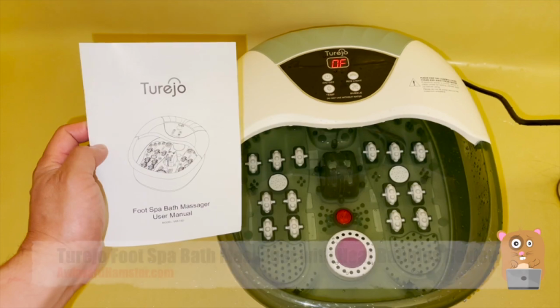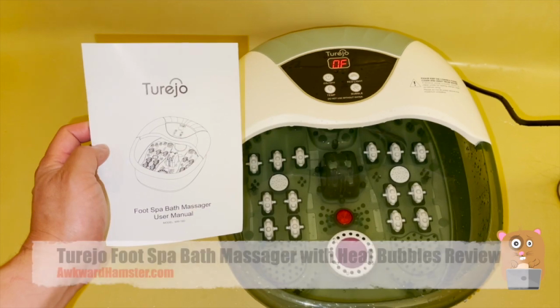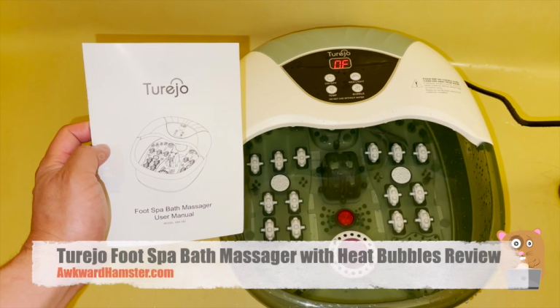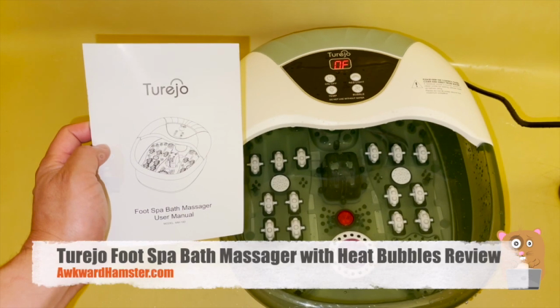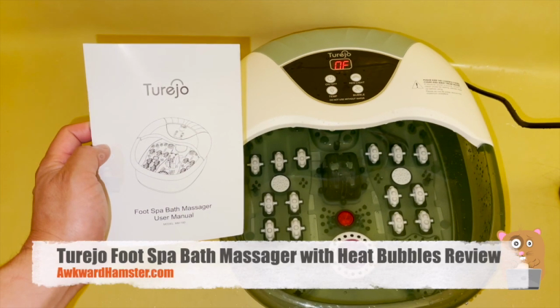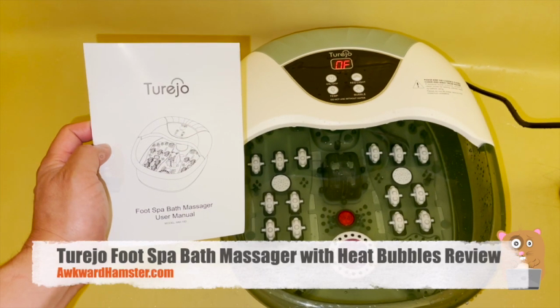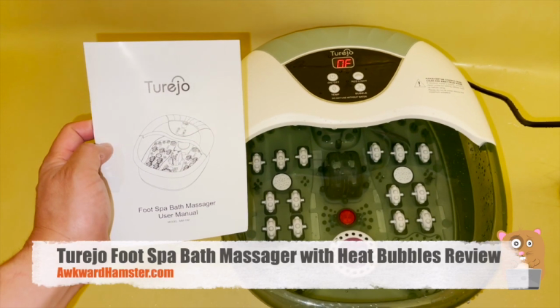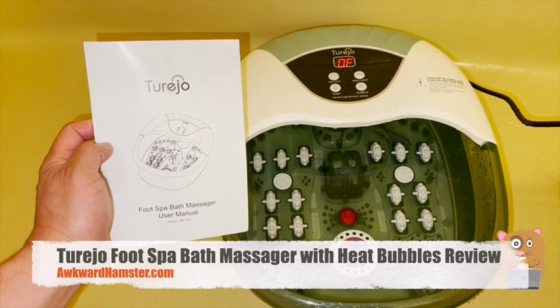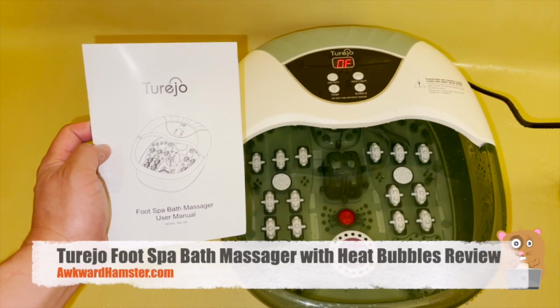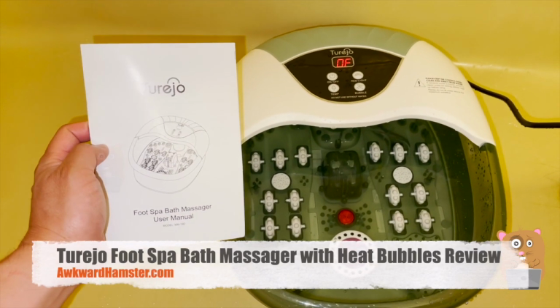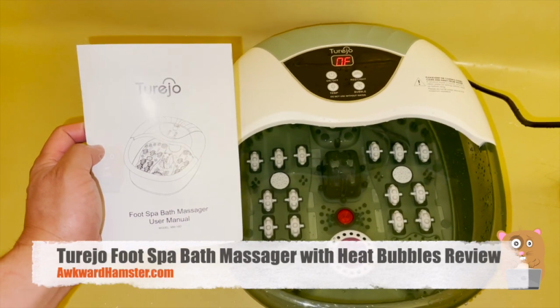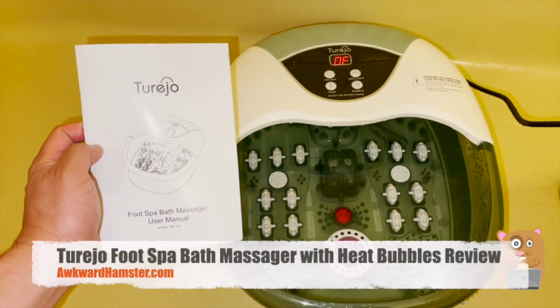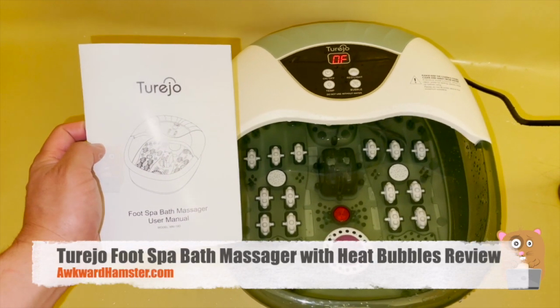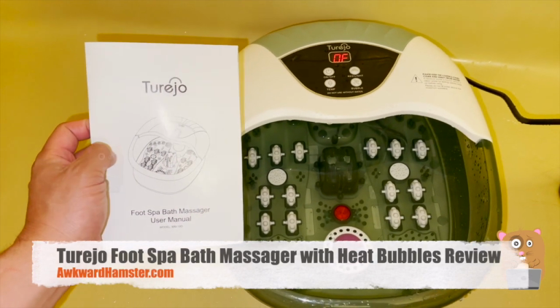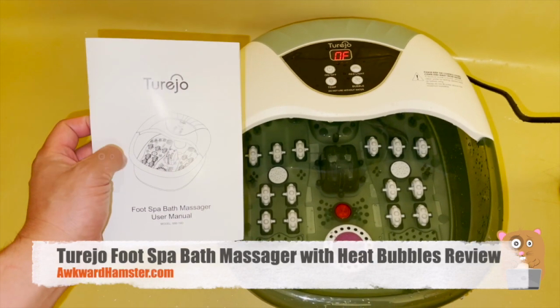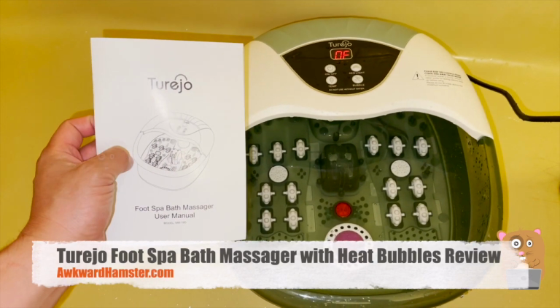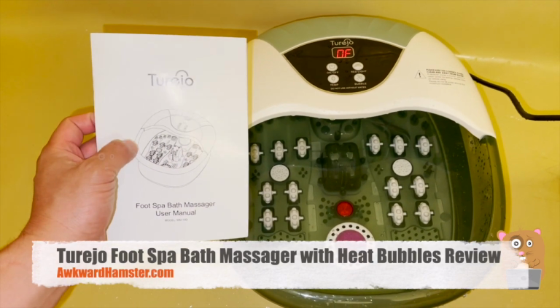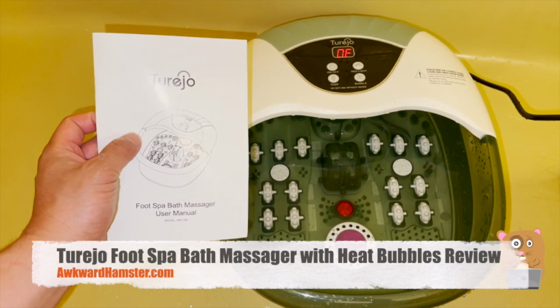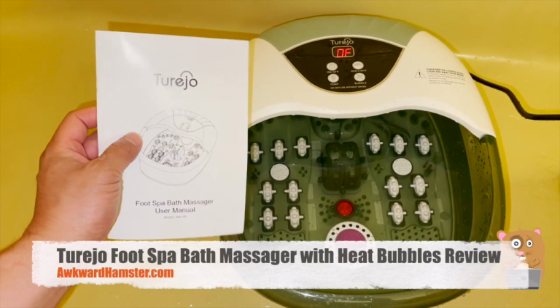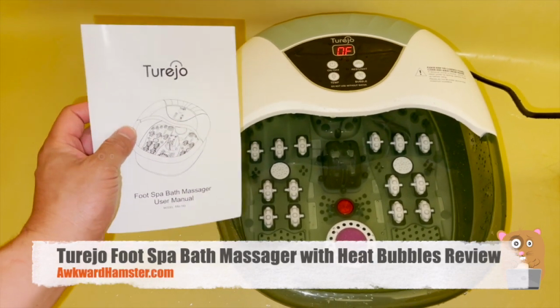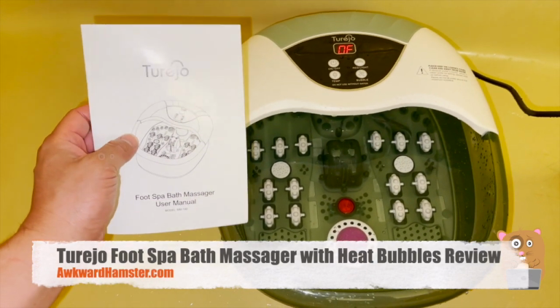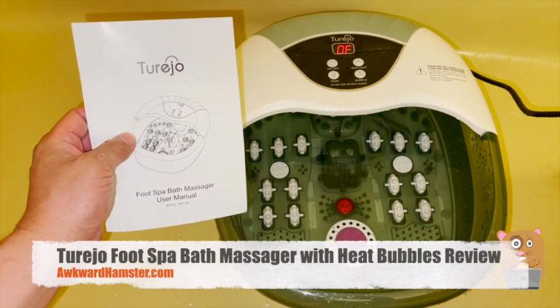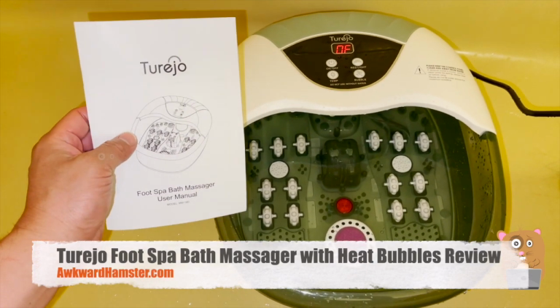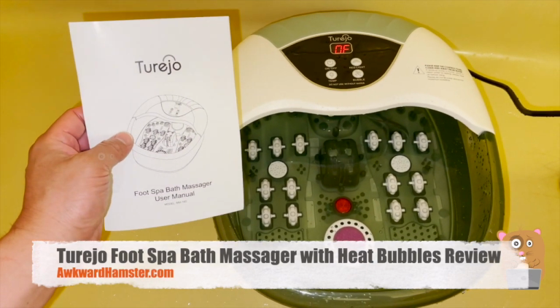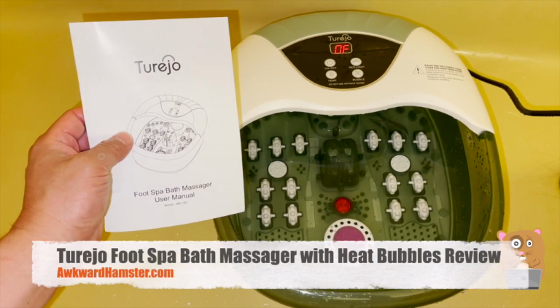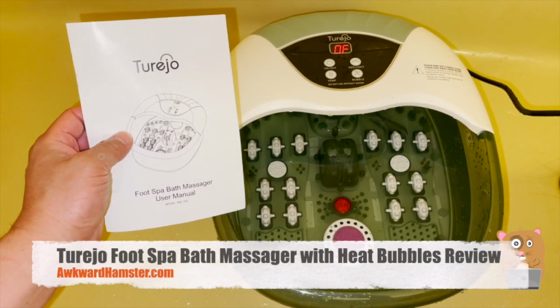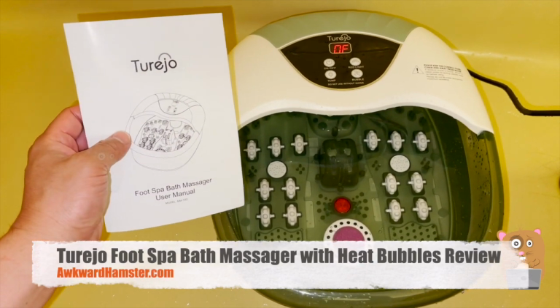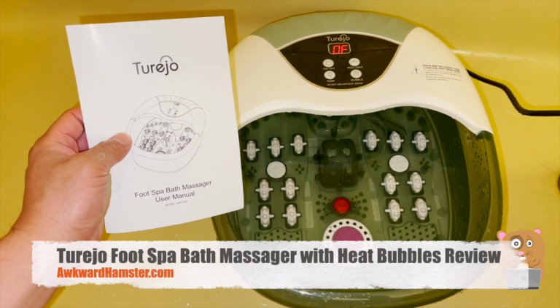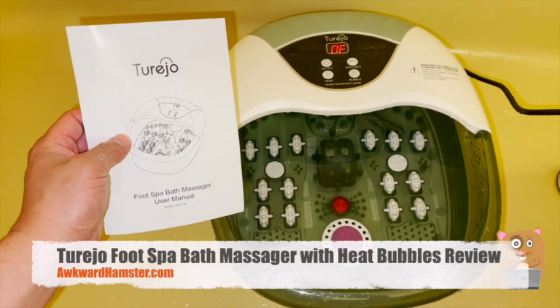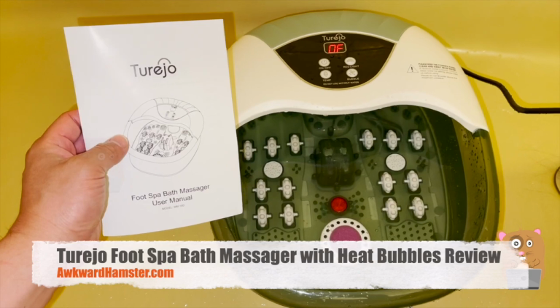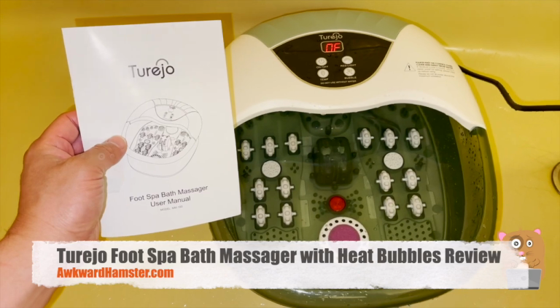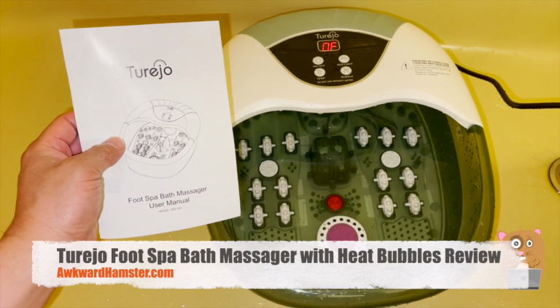Hi, welcome to Awkward Hamster. Today we'll be taking a look at this Tariho foot spa massager.